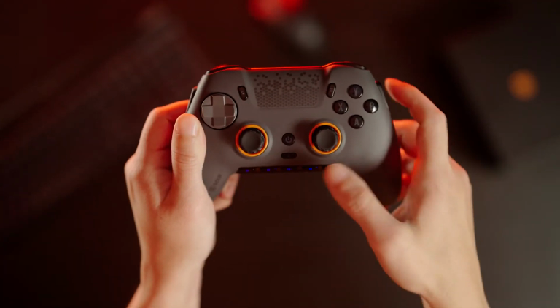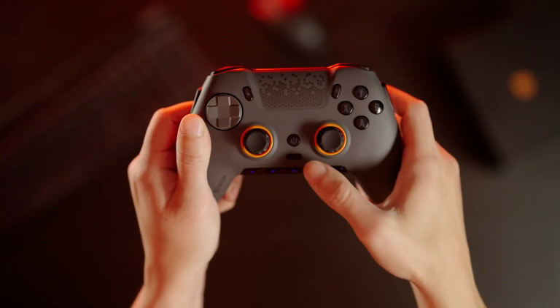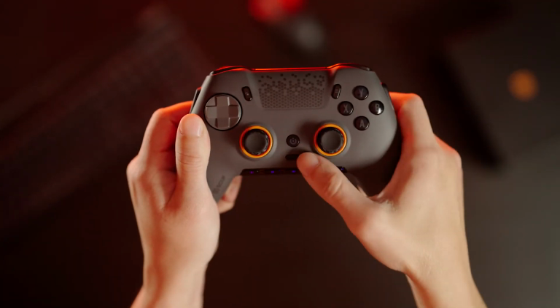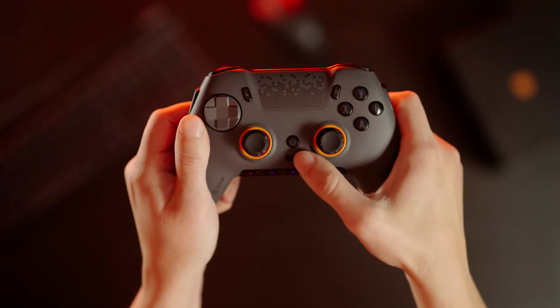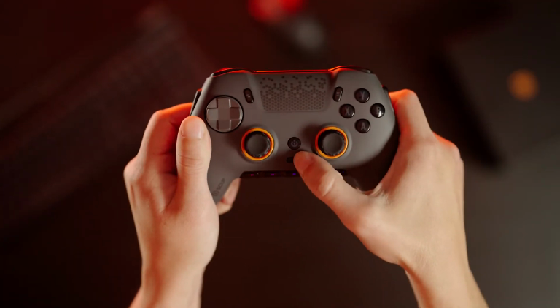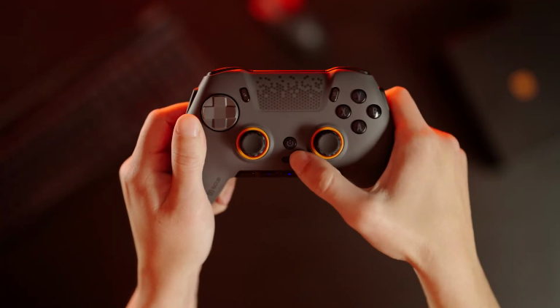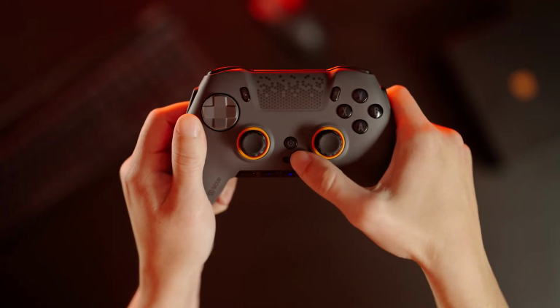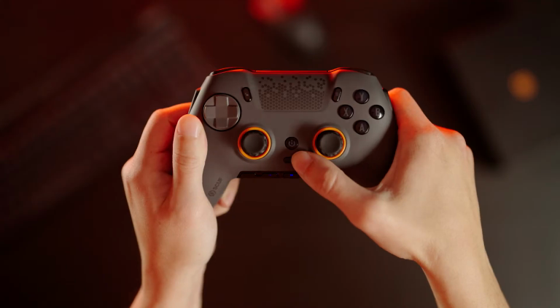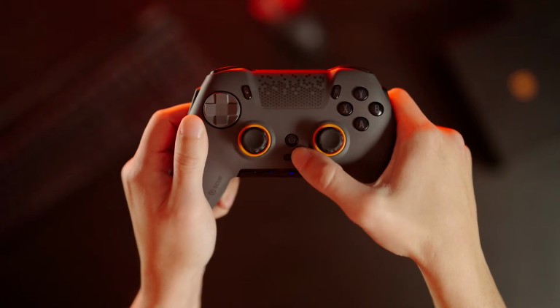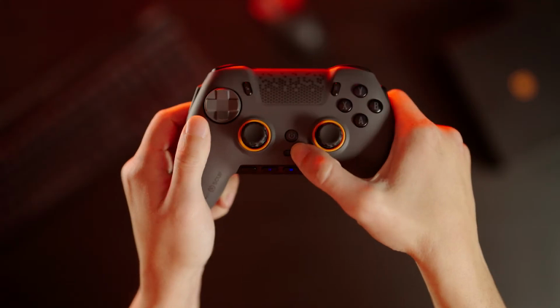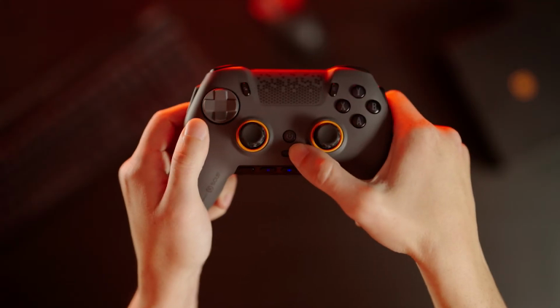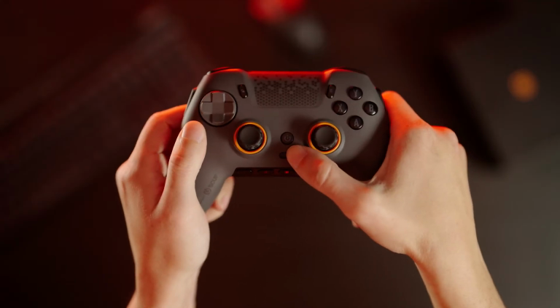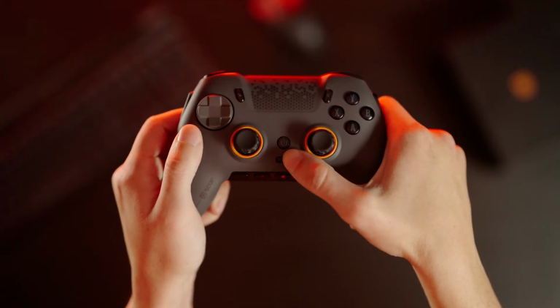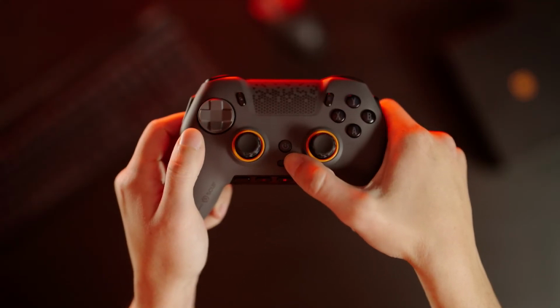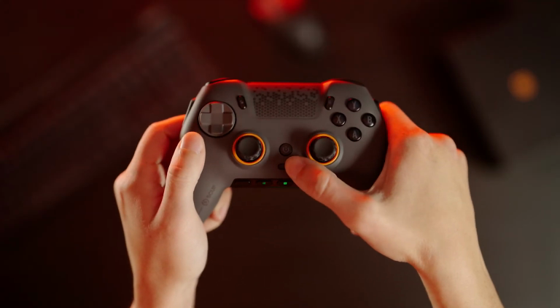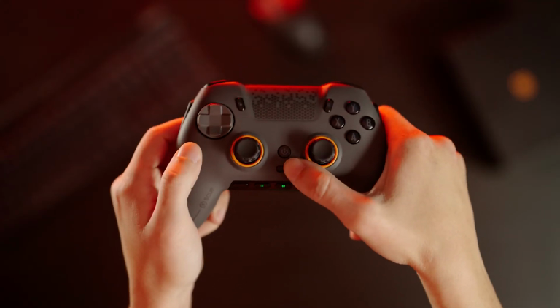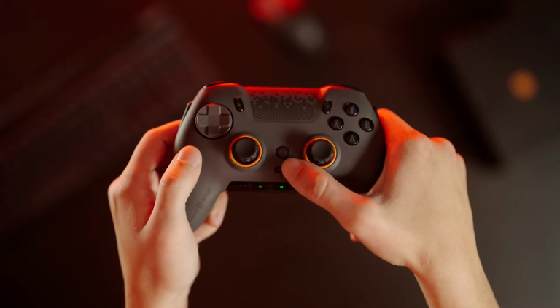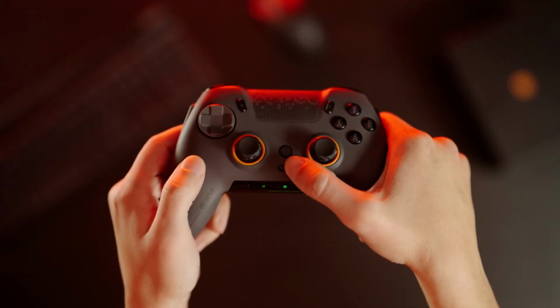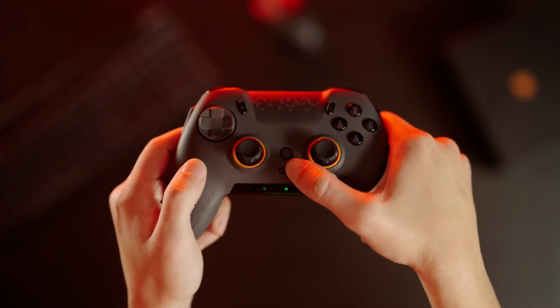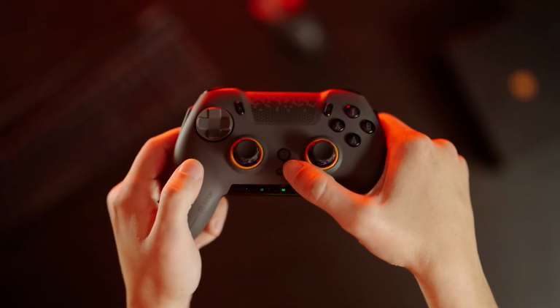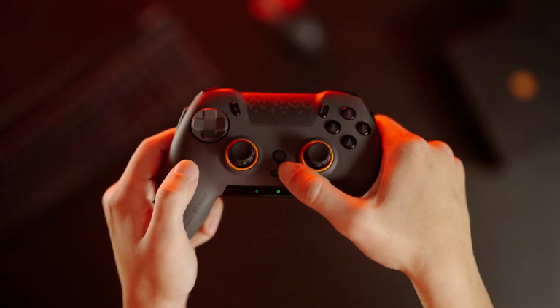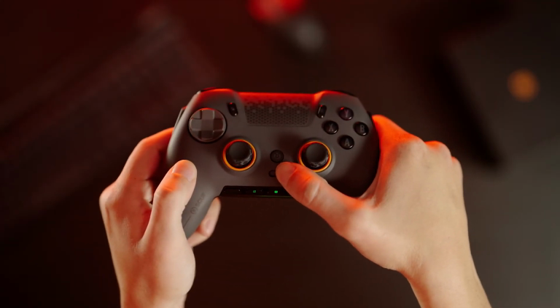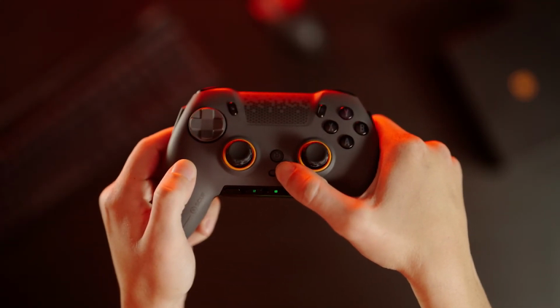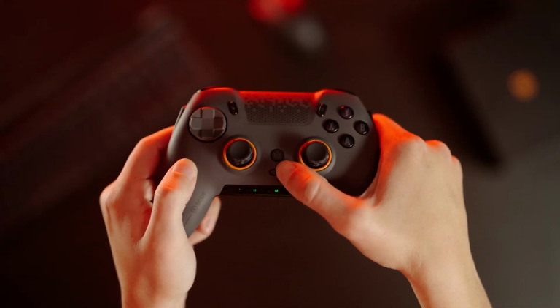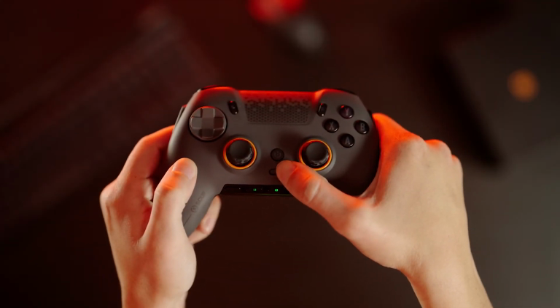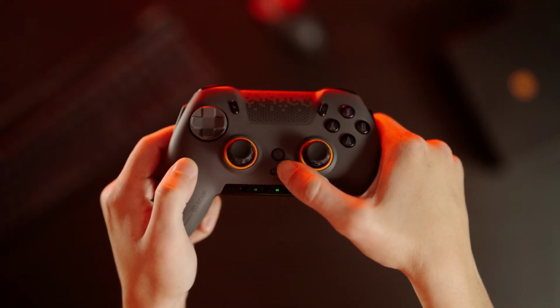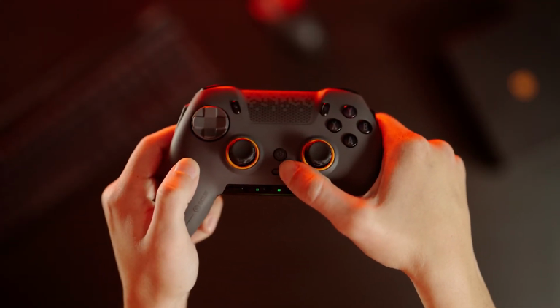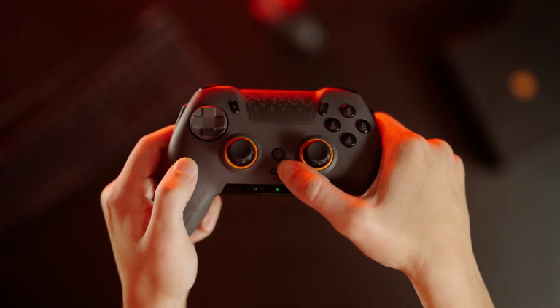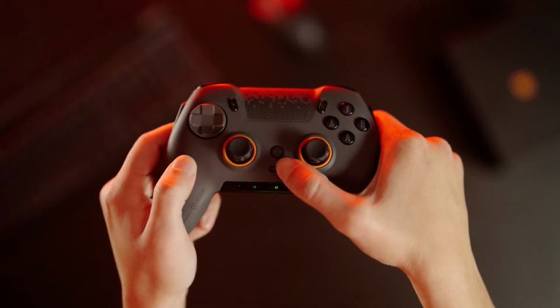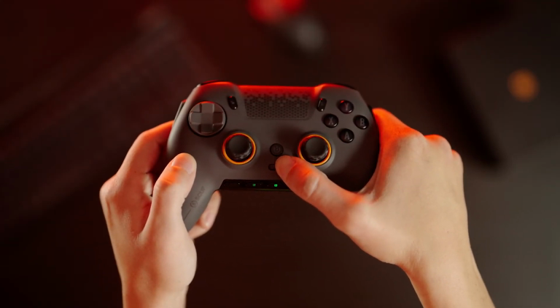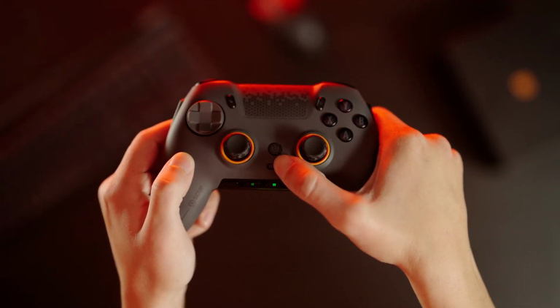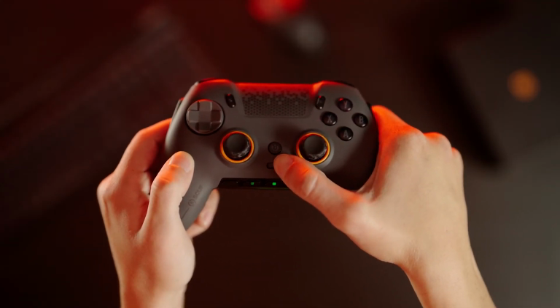Press the profile button until you see the color profile you want to change. Then hold the profile button until it starts to blink.